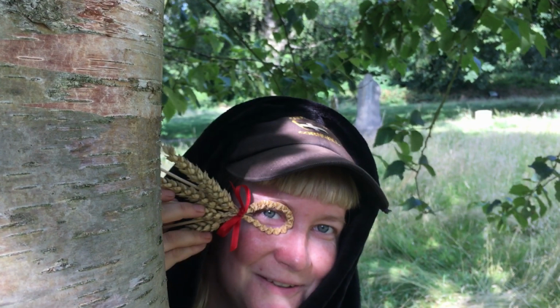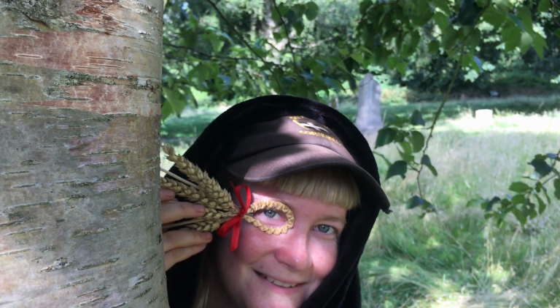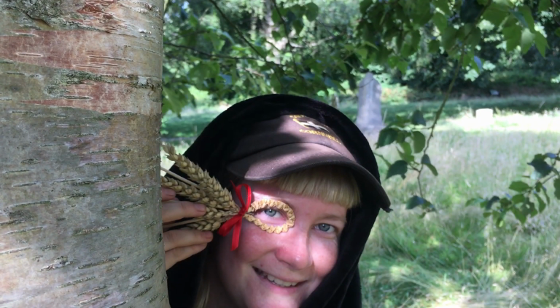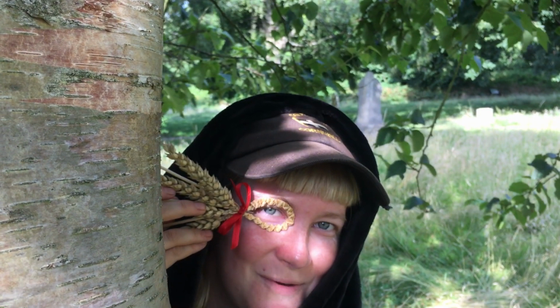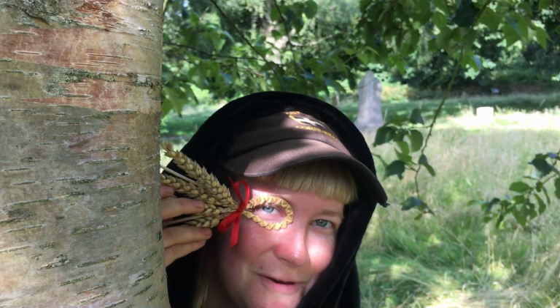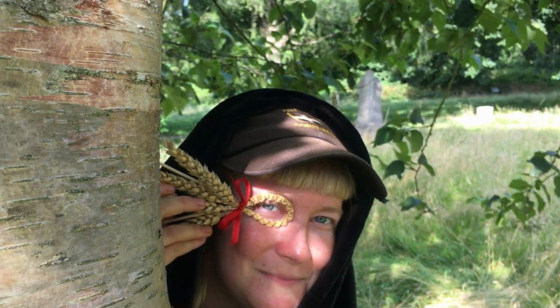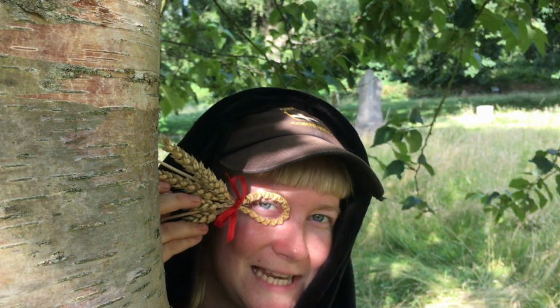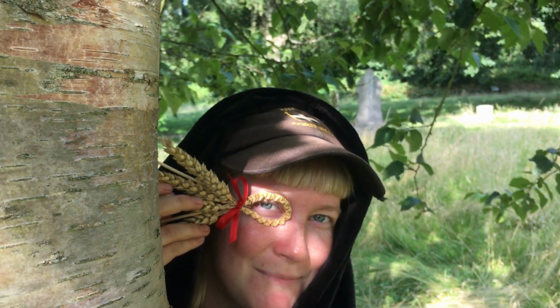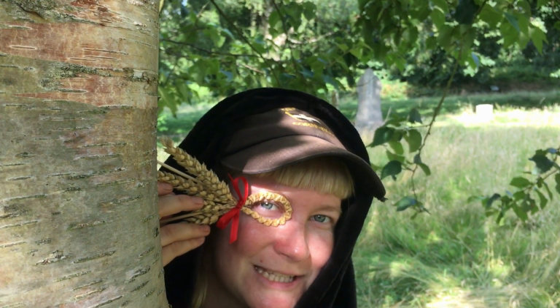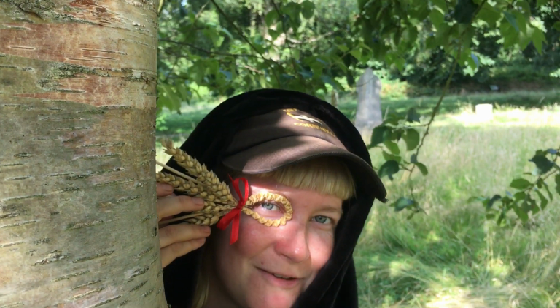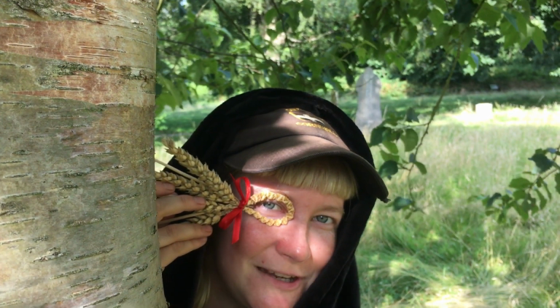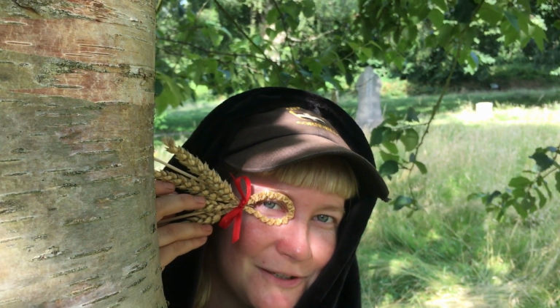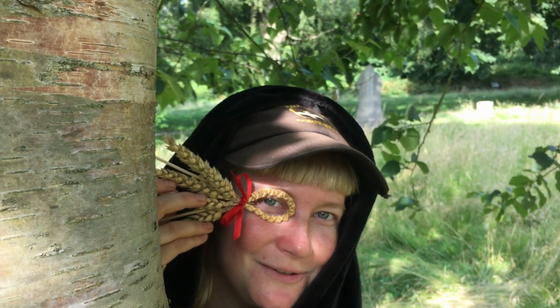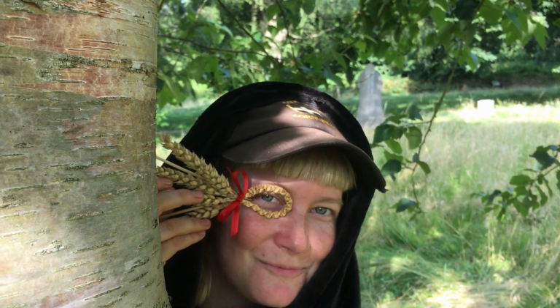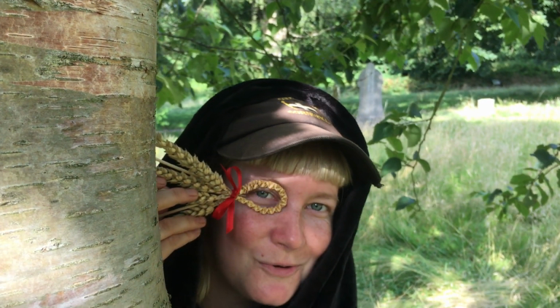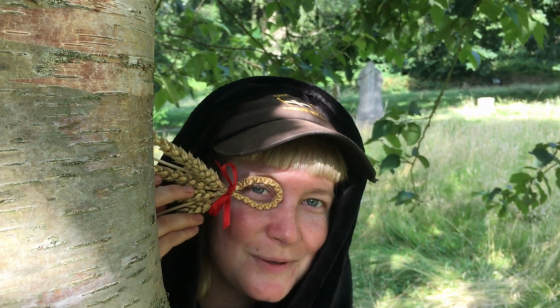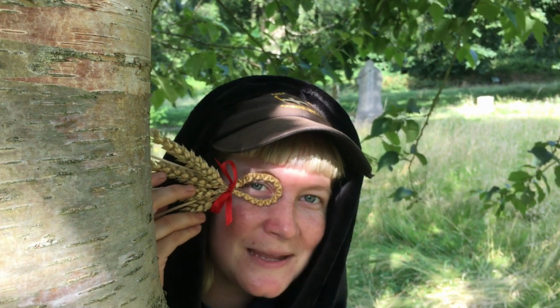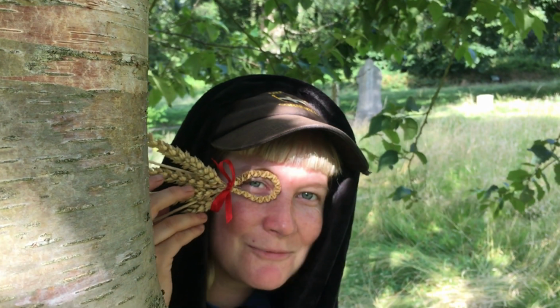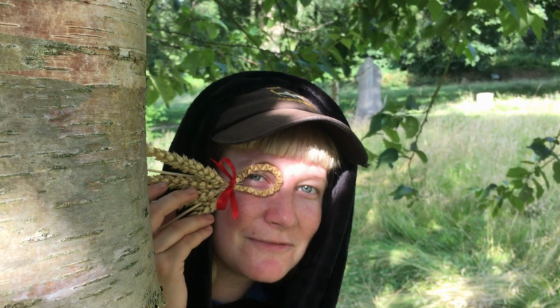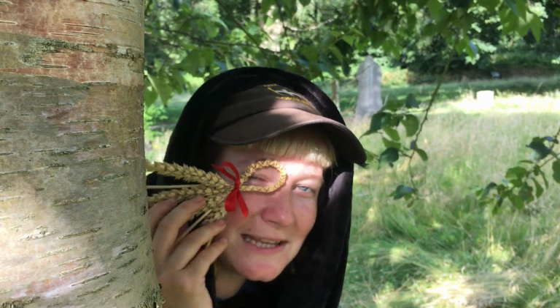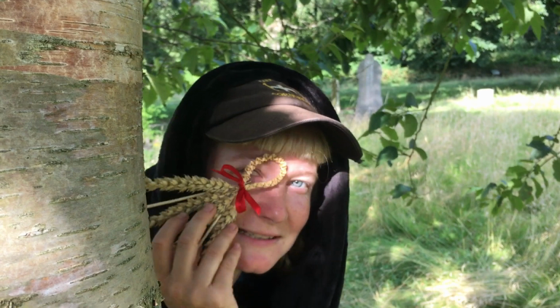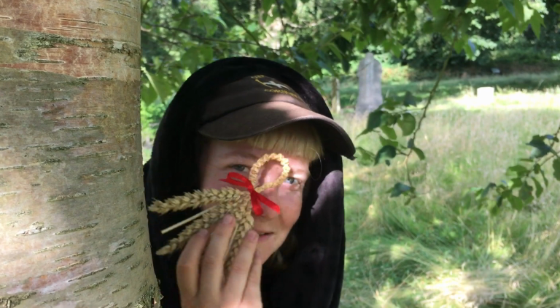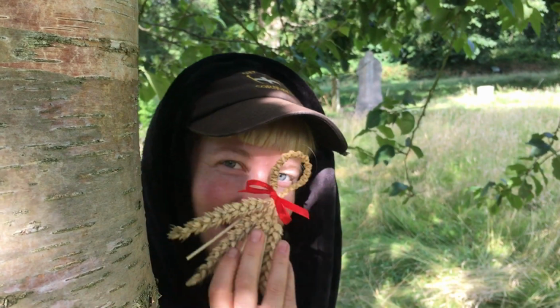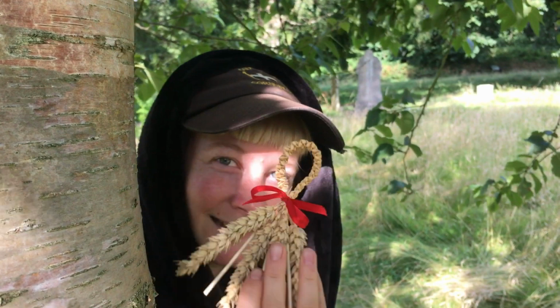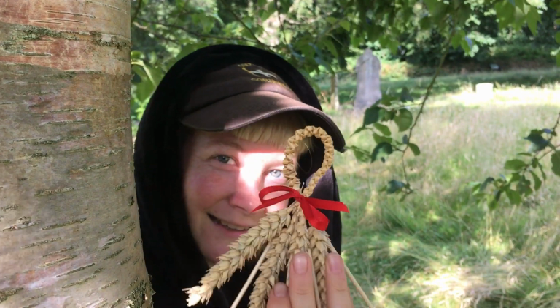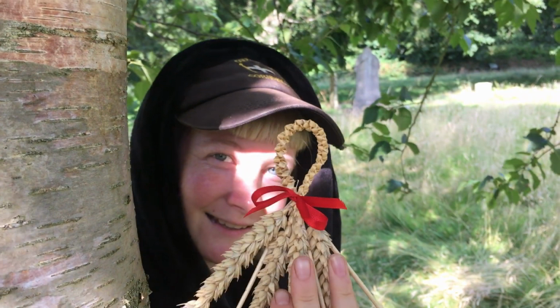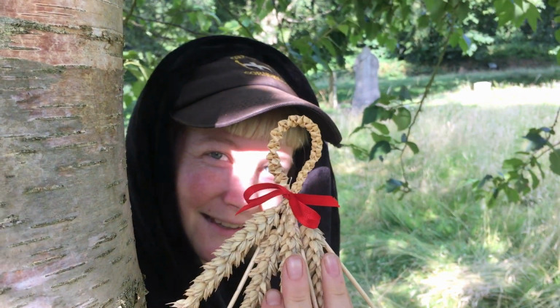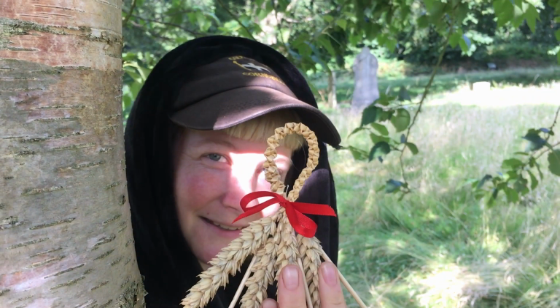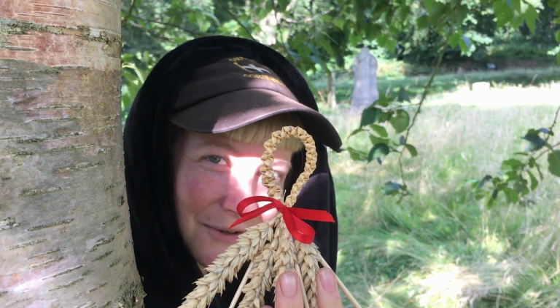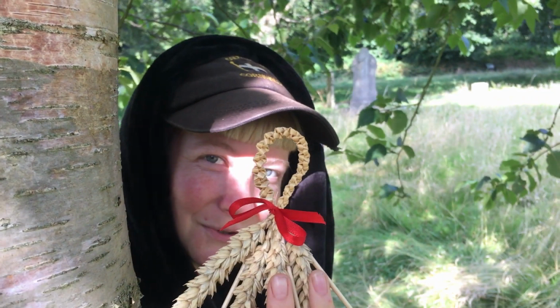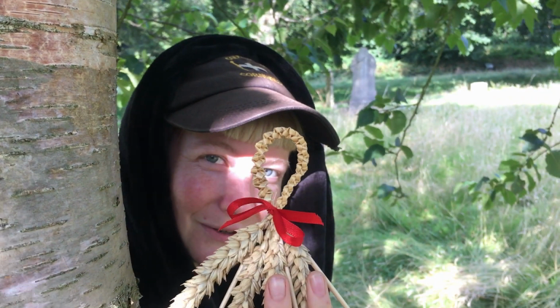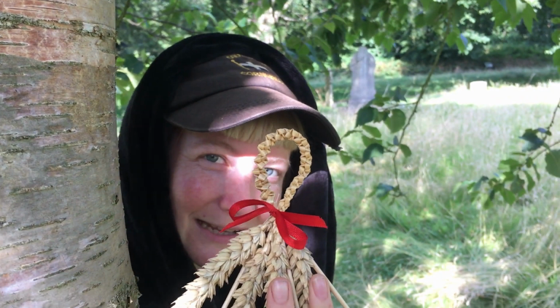Hello! Welcome to Coven Oven, where we'll be making one of these — a corn dolly.